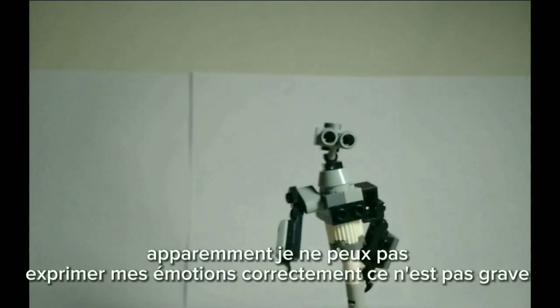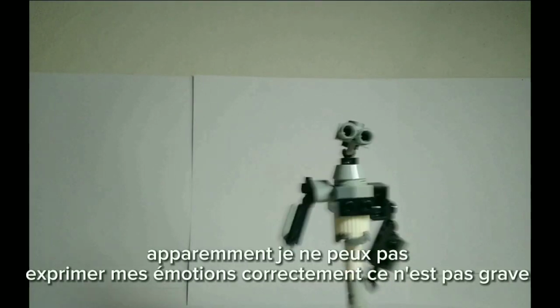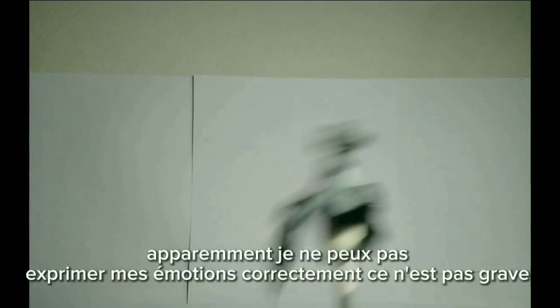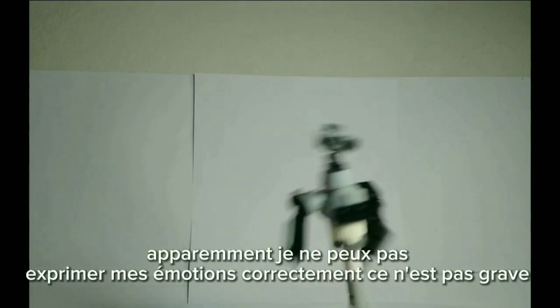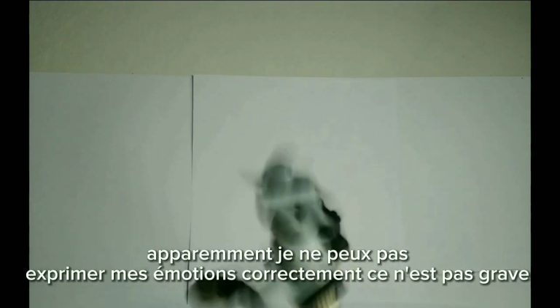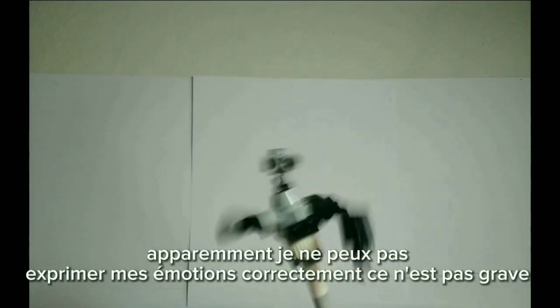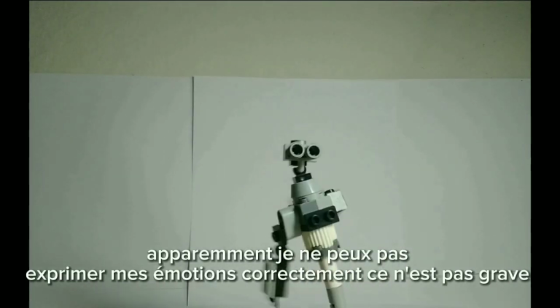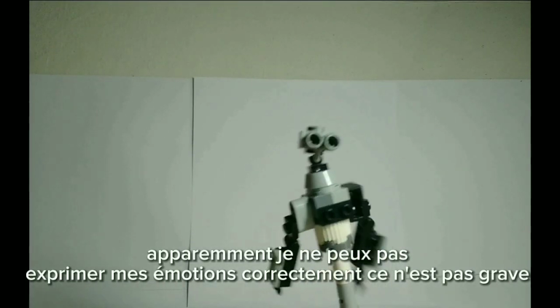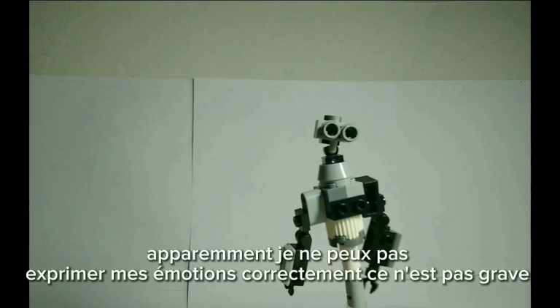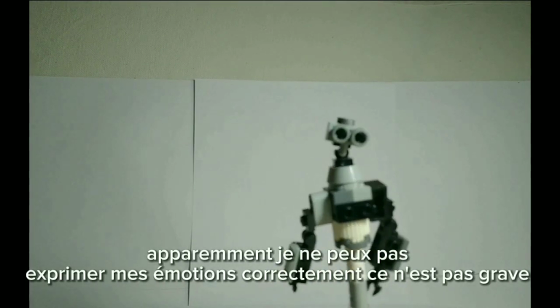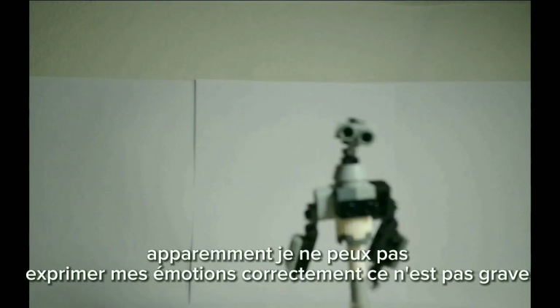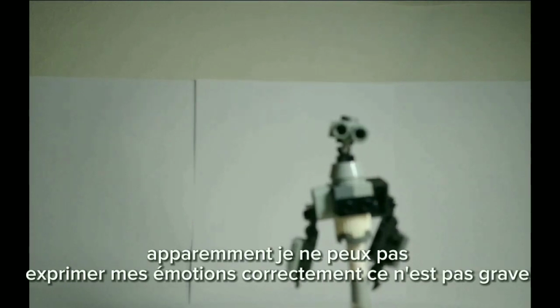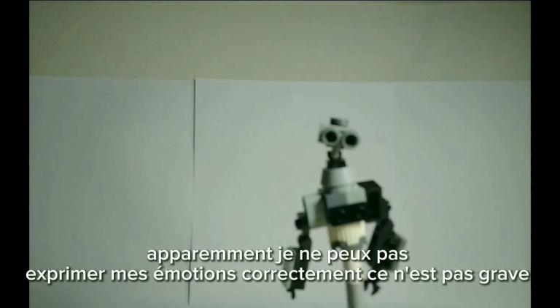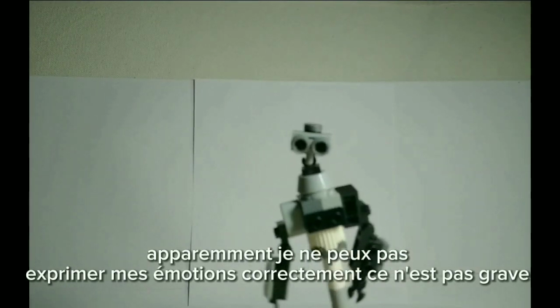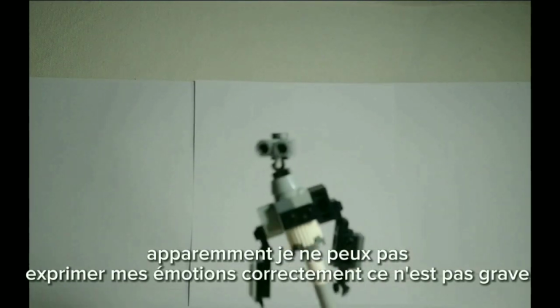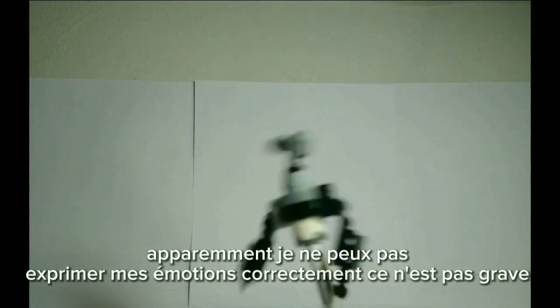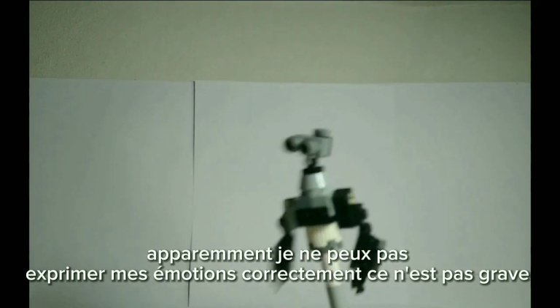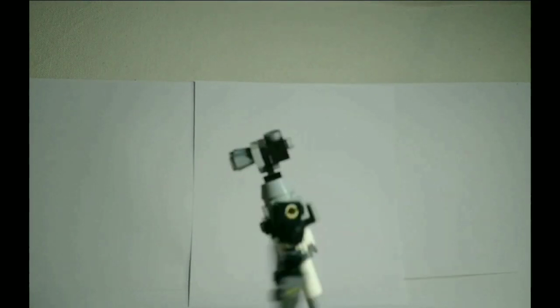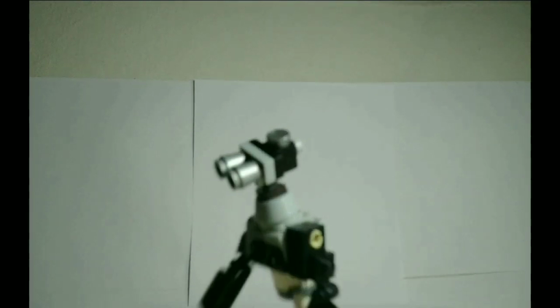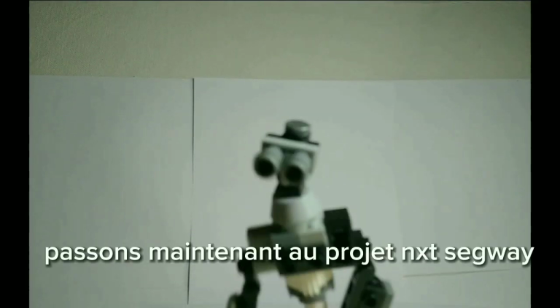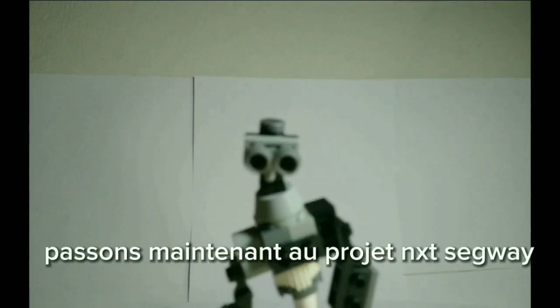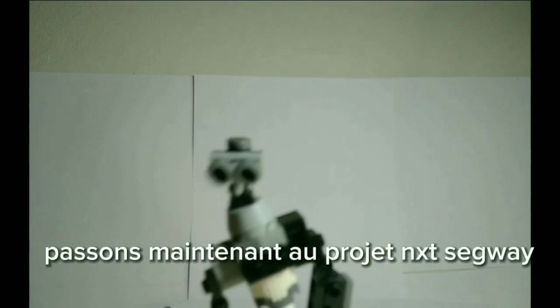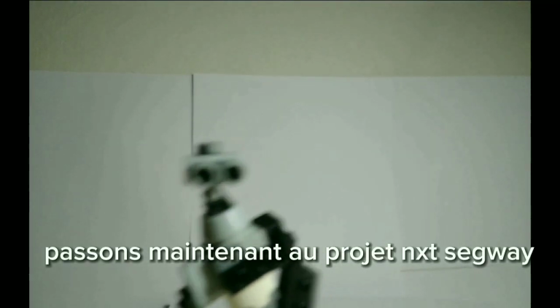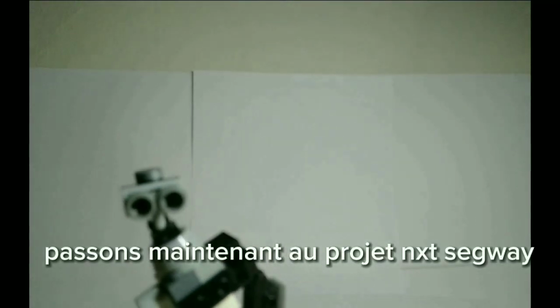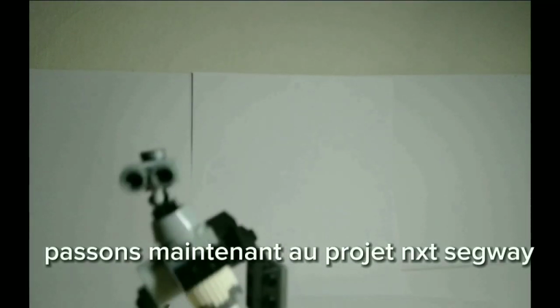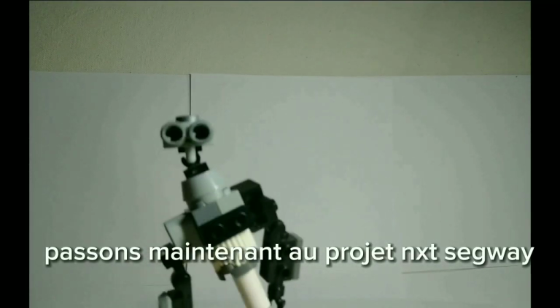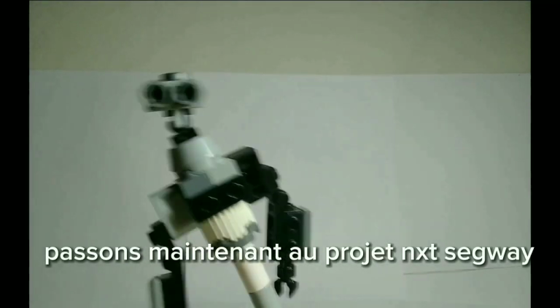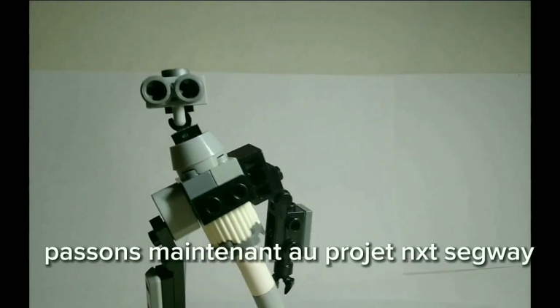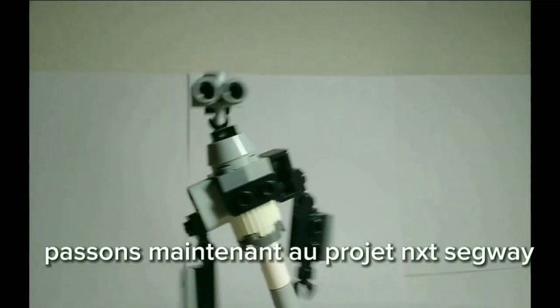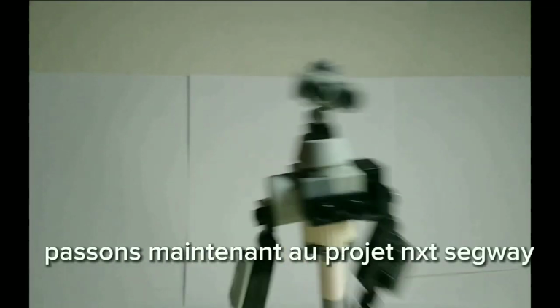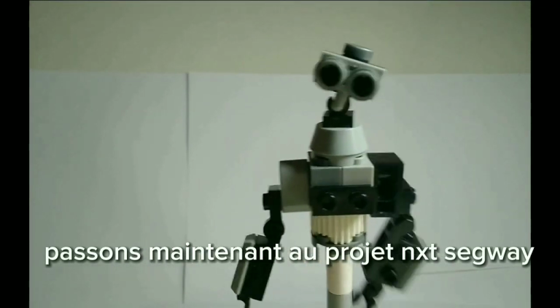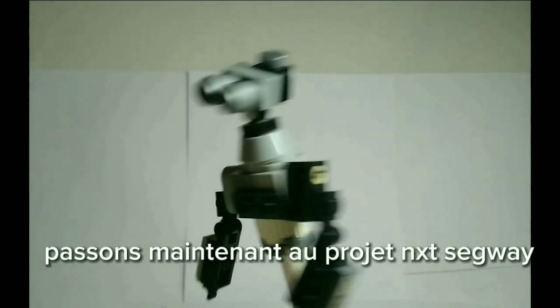Apparemment je ne peux pas exprimer mes émotions correctement, ce n'est pas grave. Passons maintenant au projet NXT Segway.